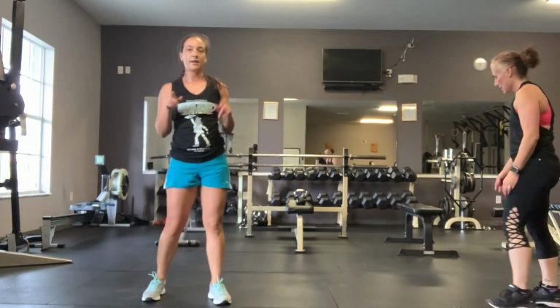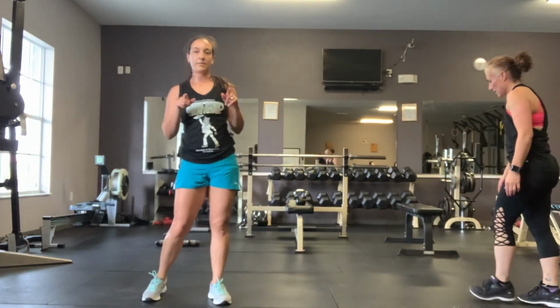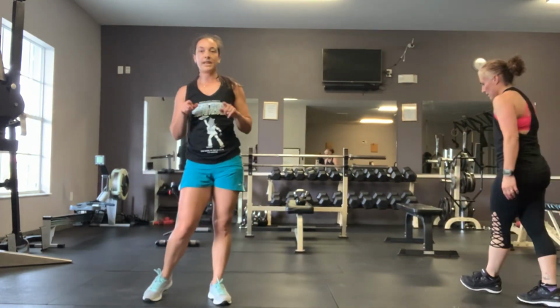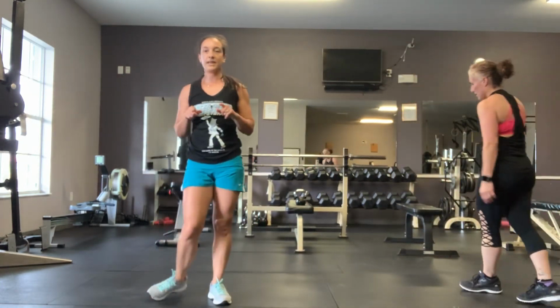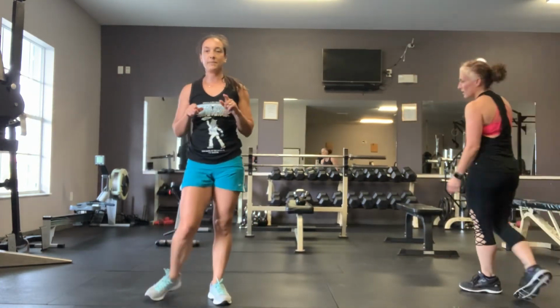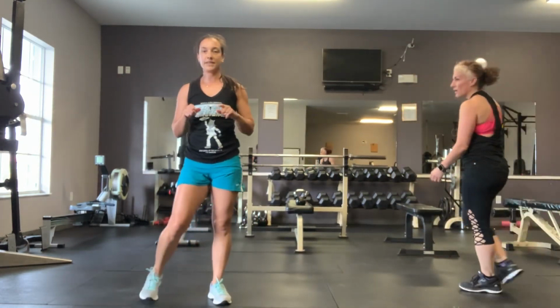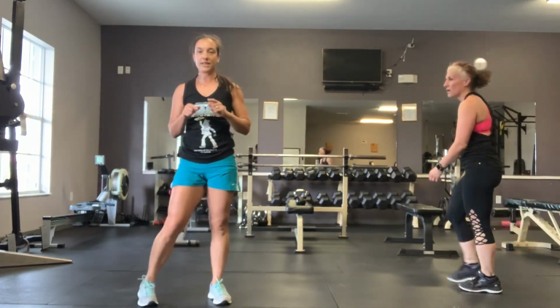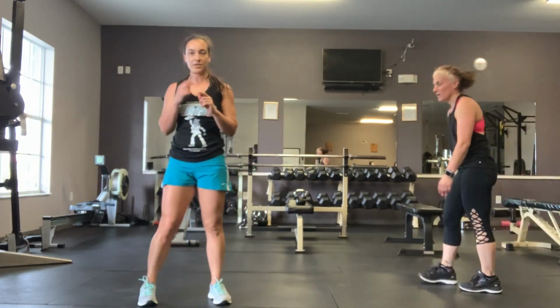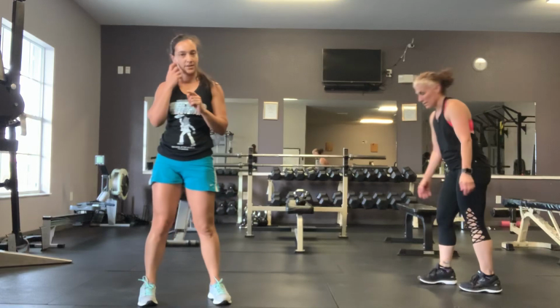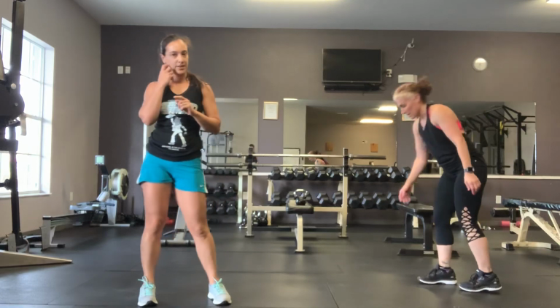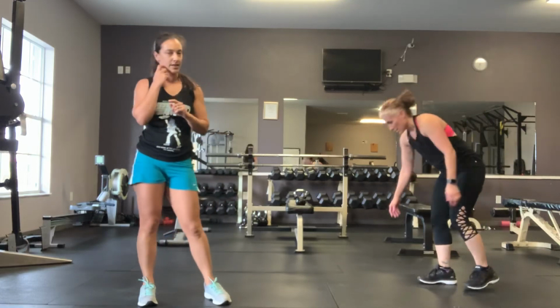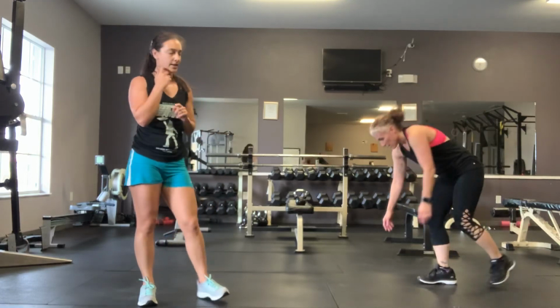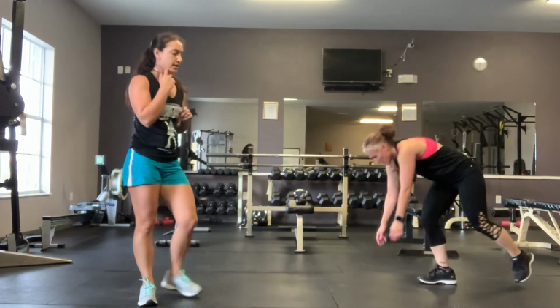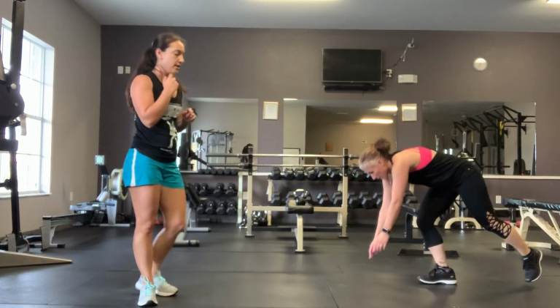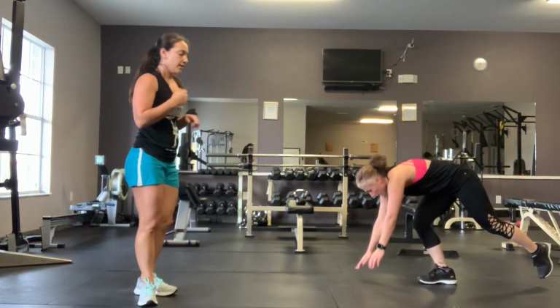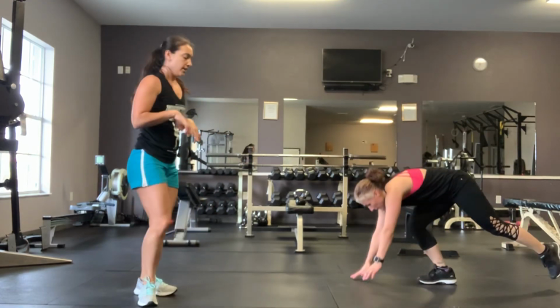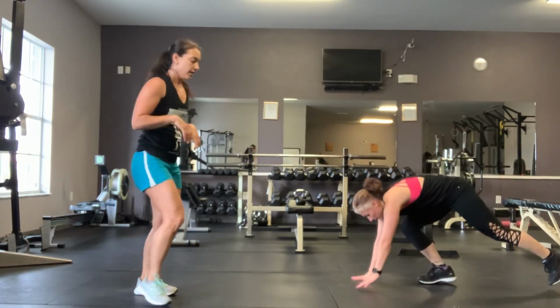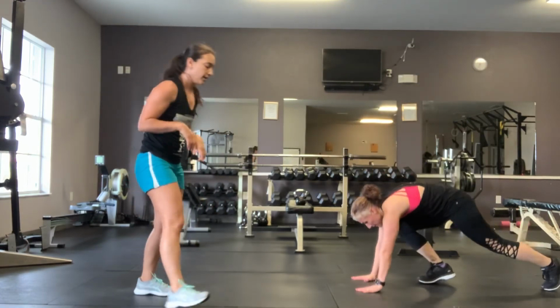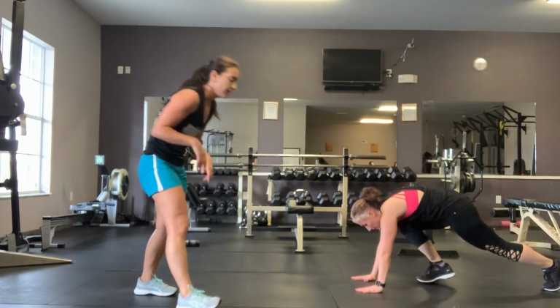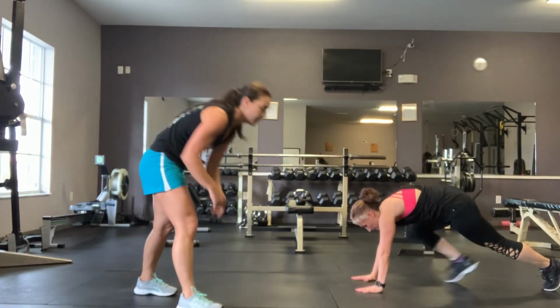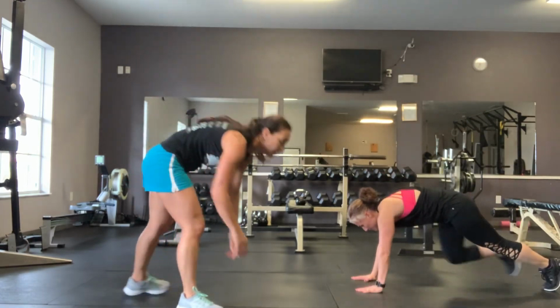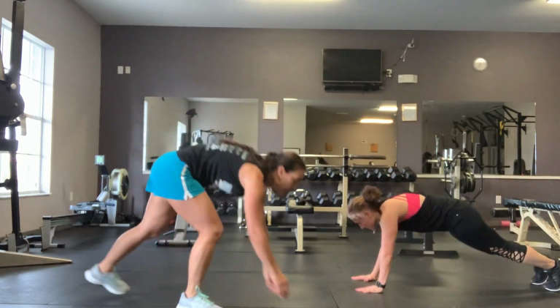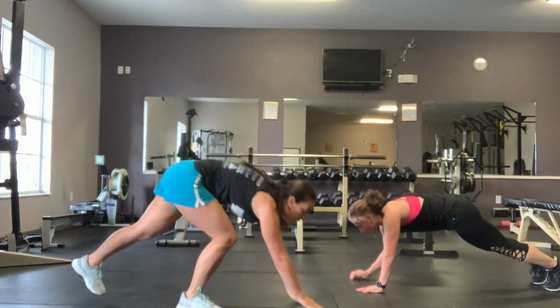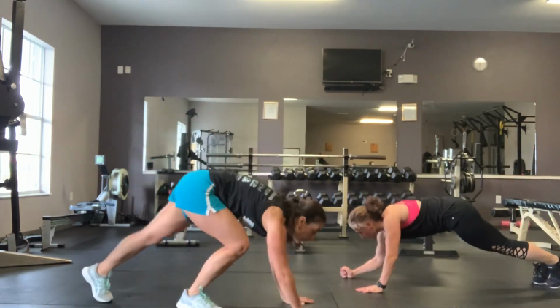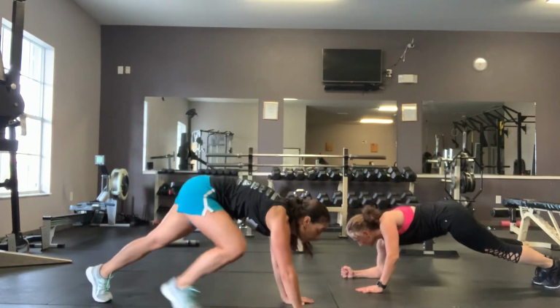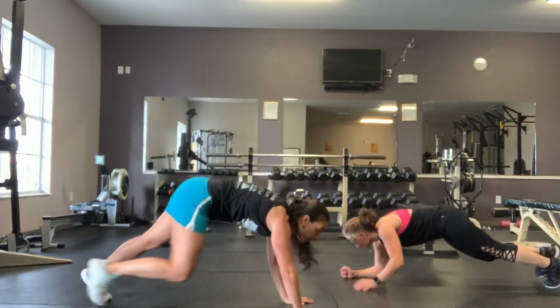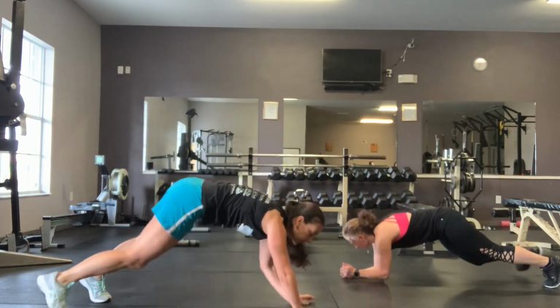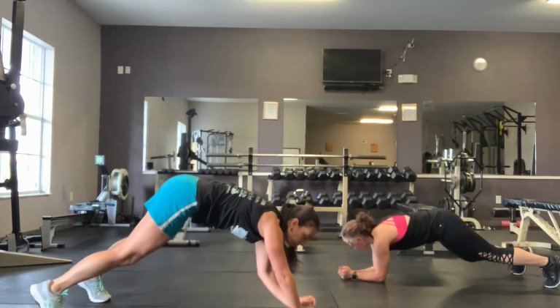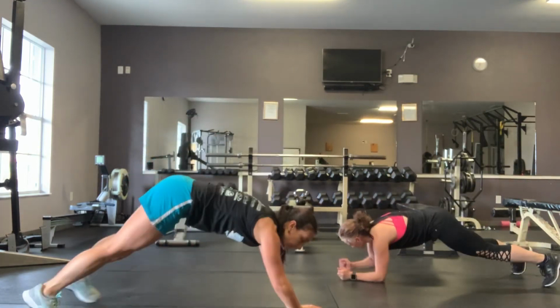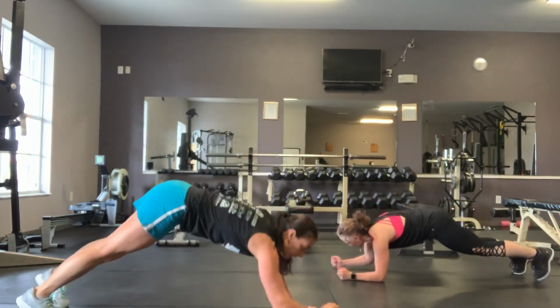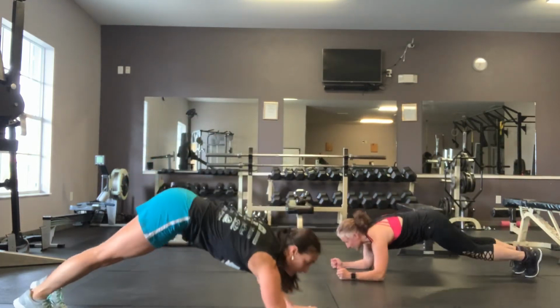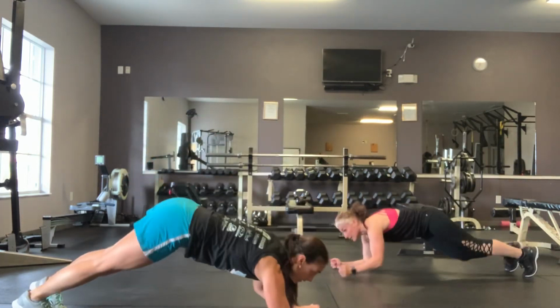Last one — plank hip extensions. 3, 2, 1, exercise.